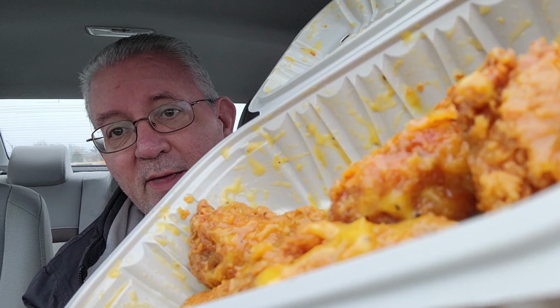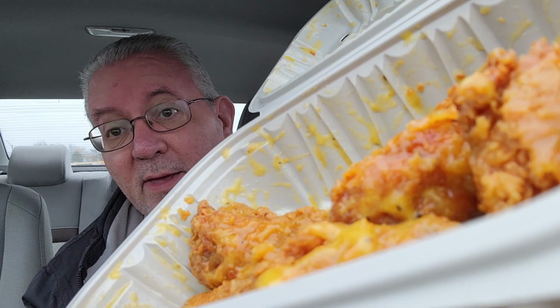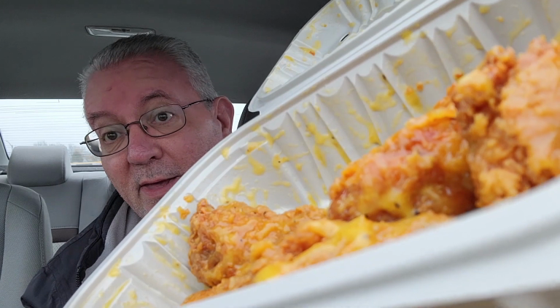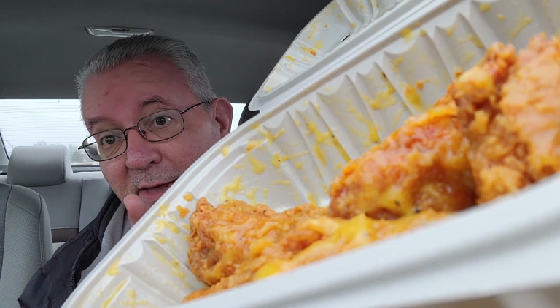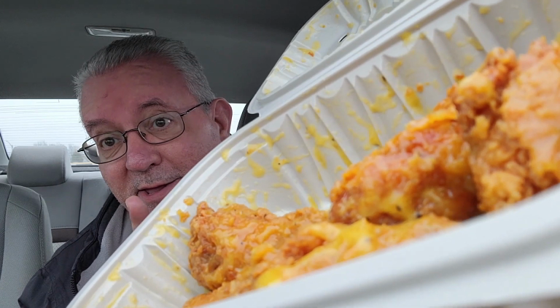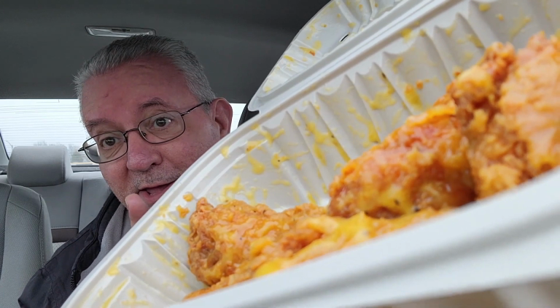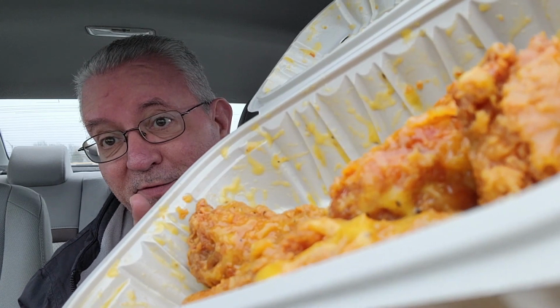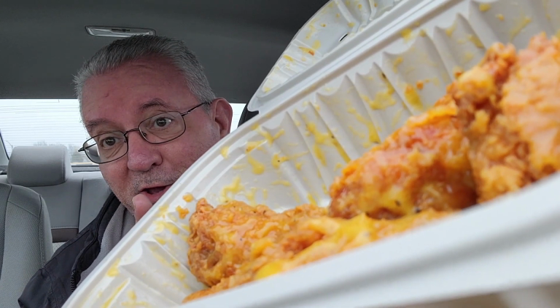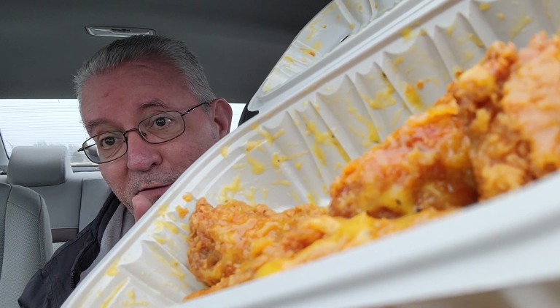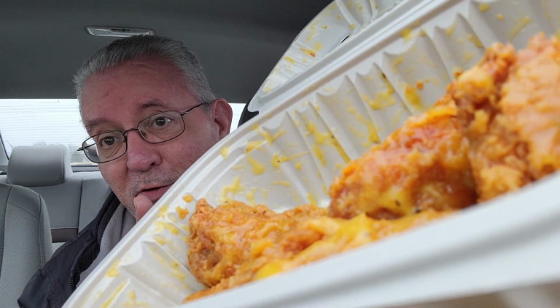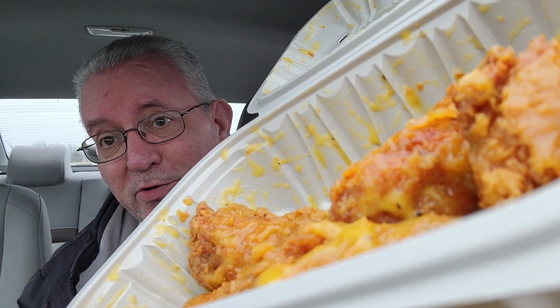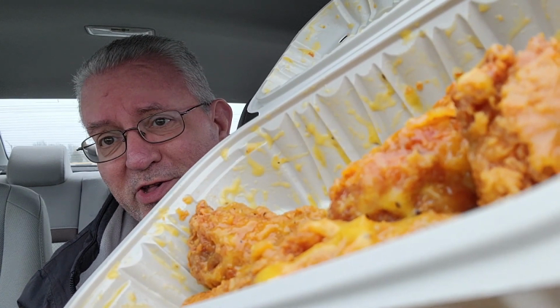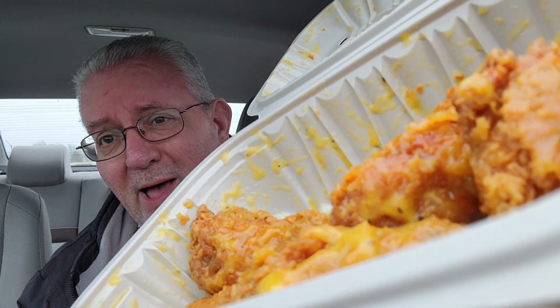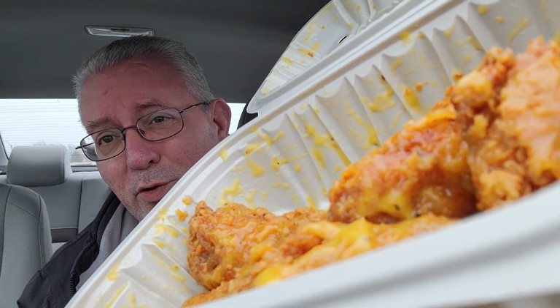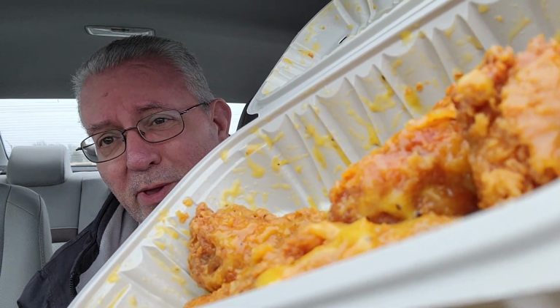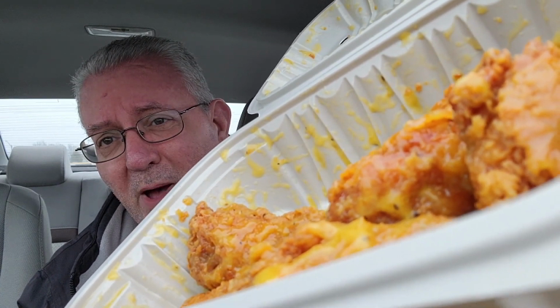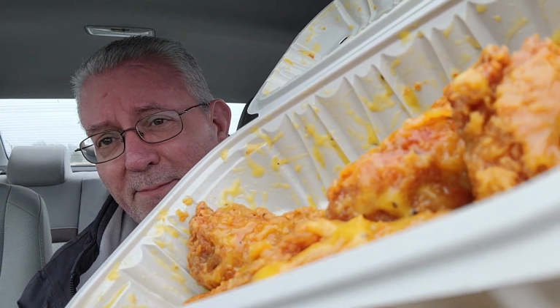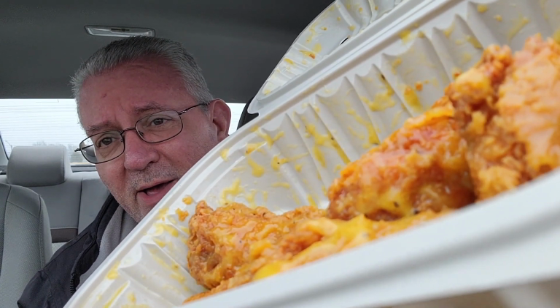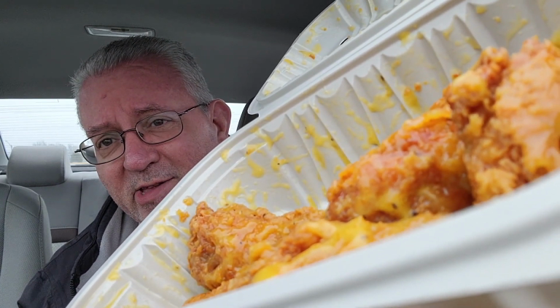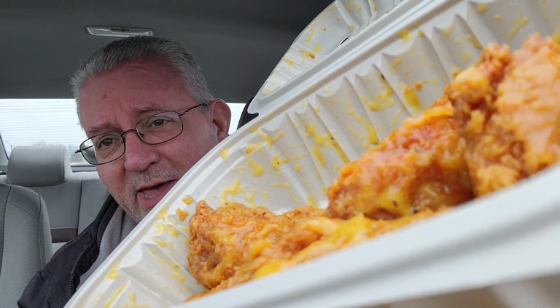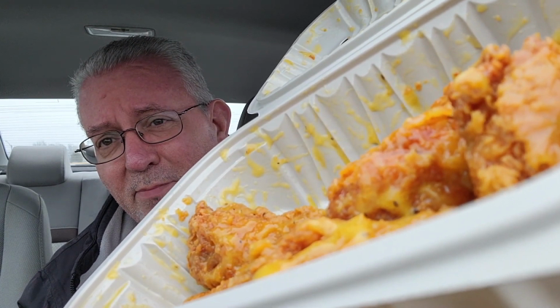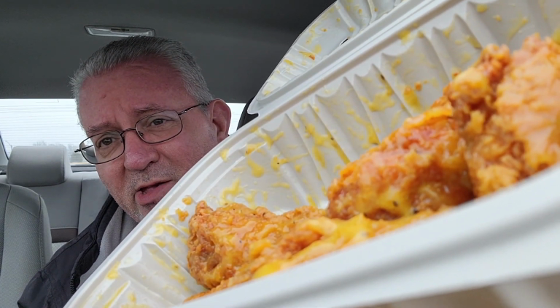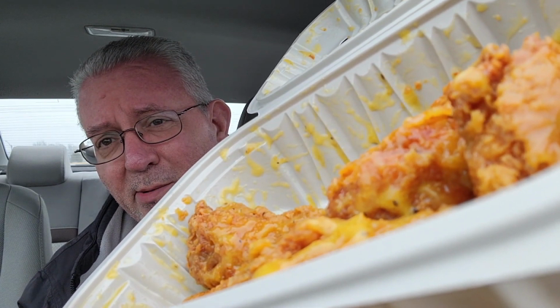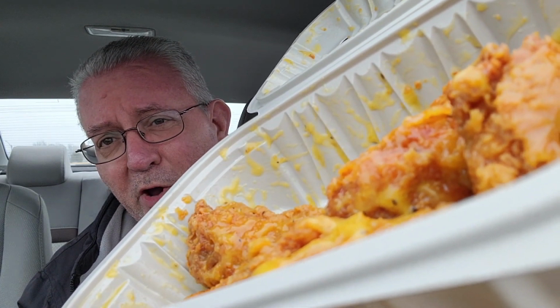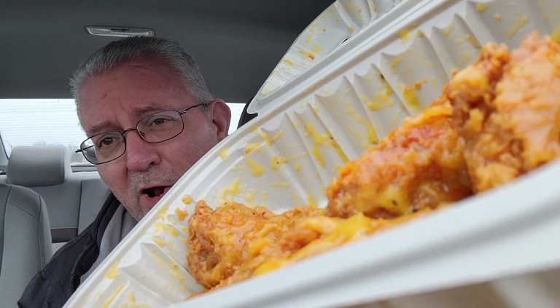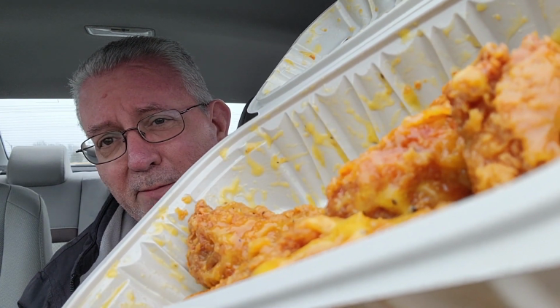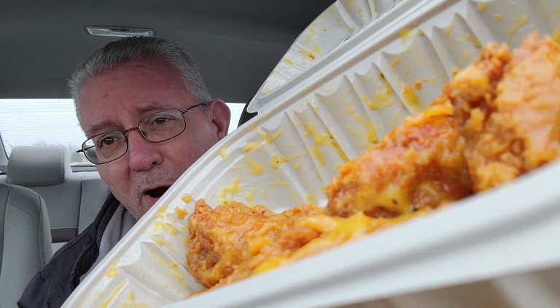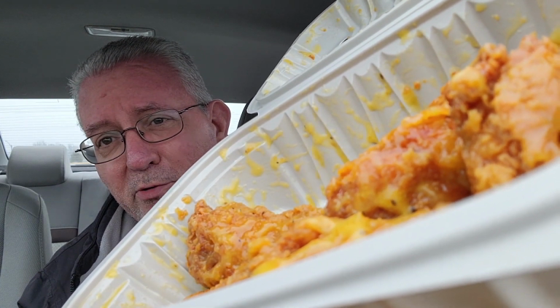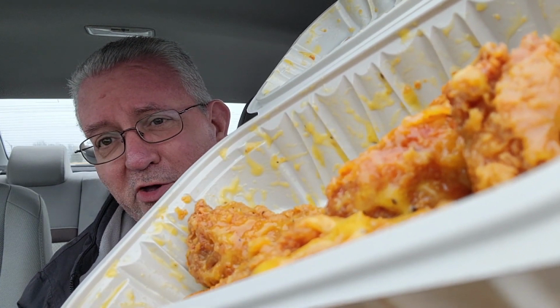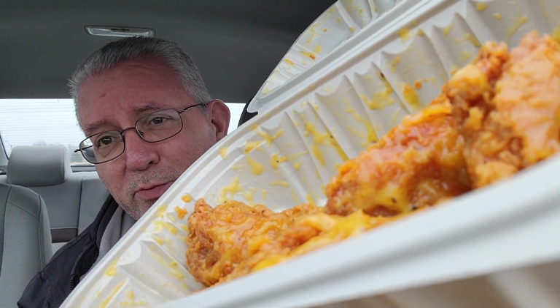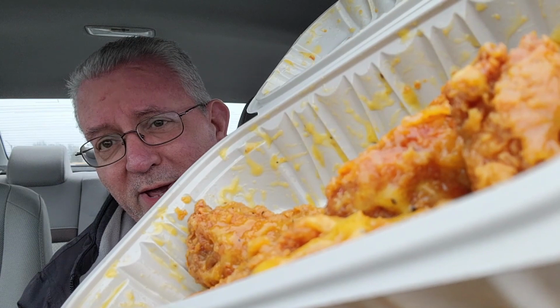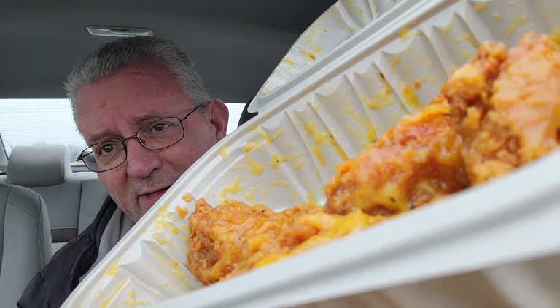In today's video, folks, I'm going to Popeye's to get me some garlic Parmesan wings.